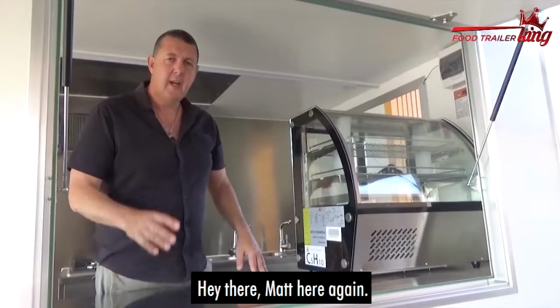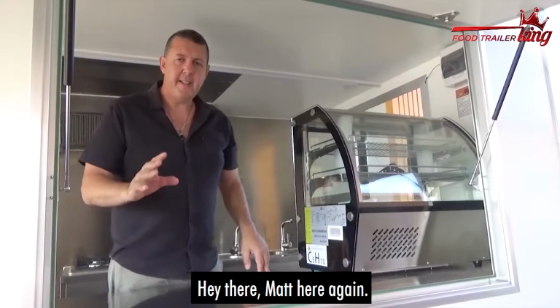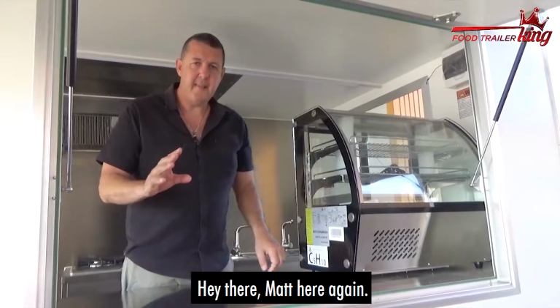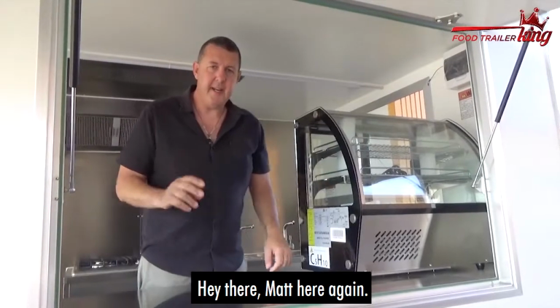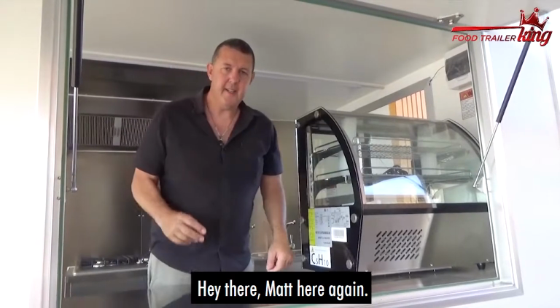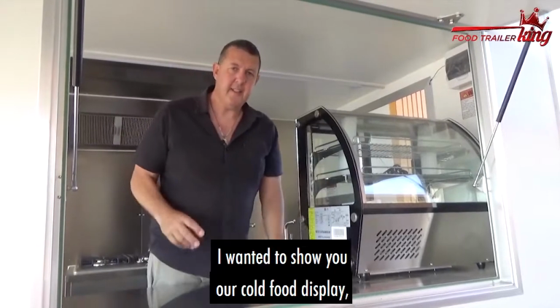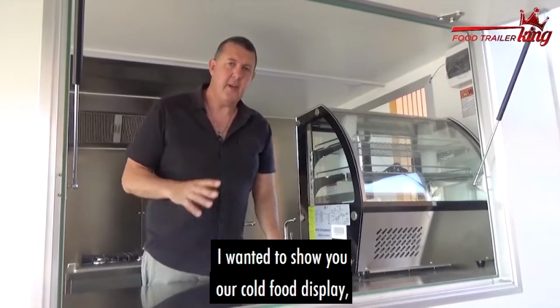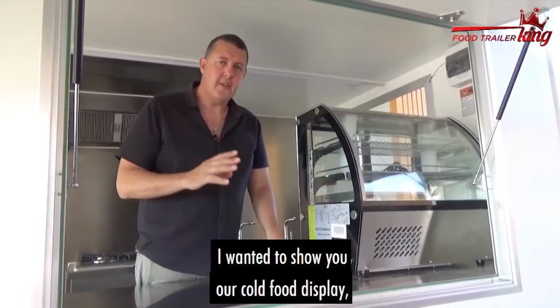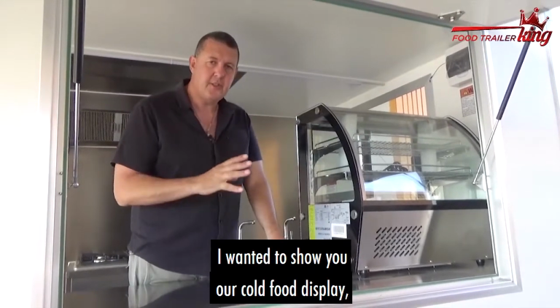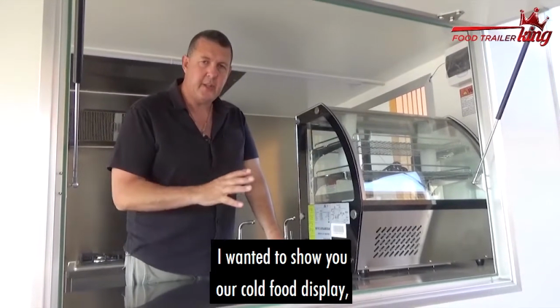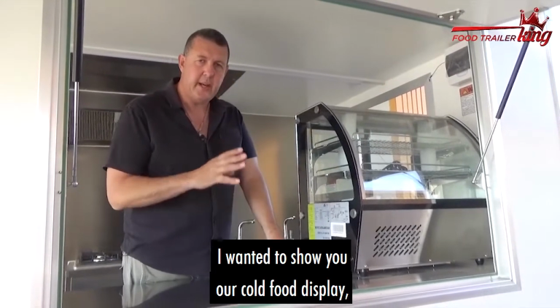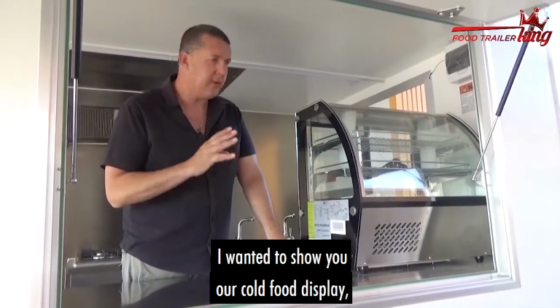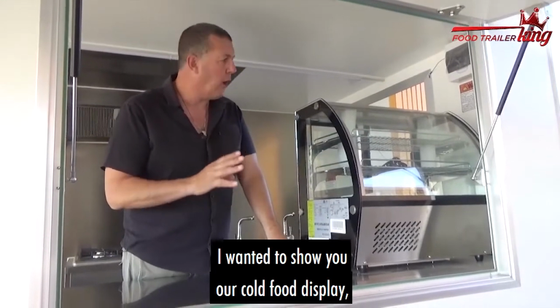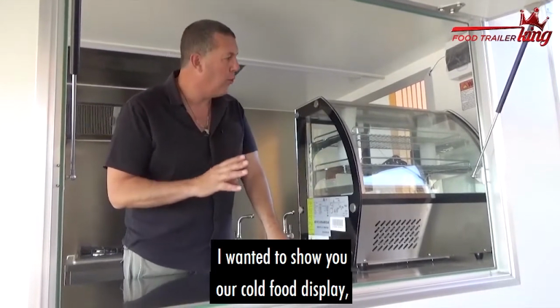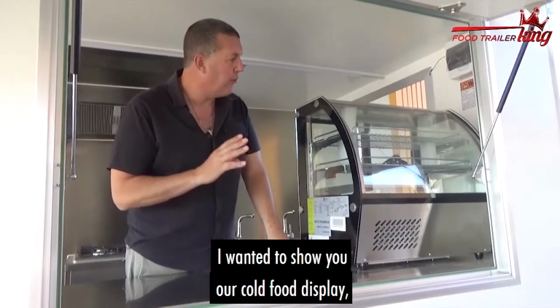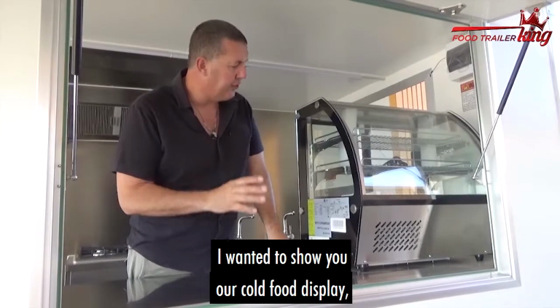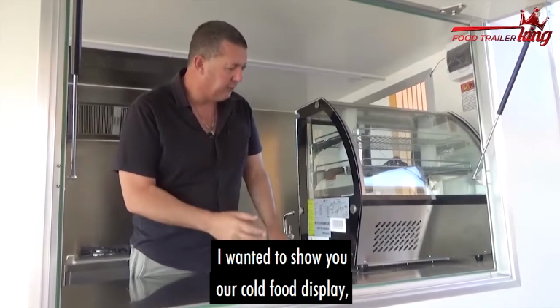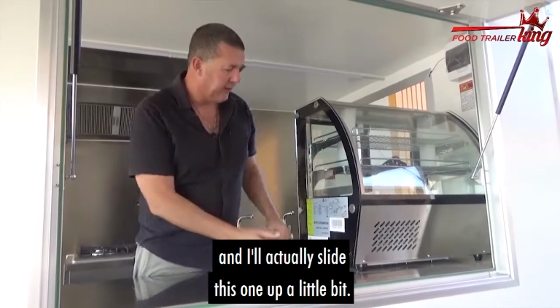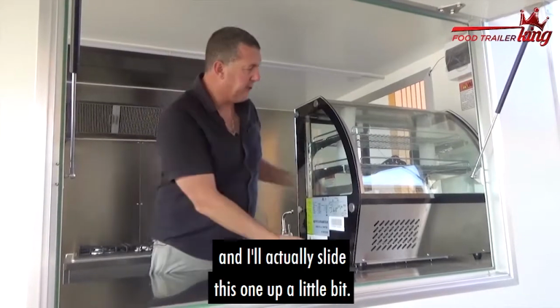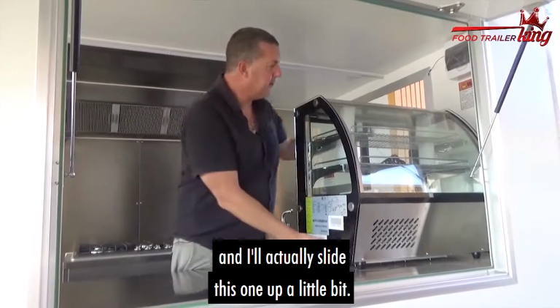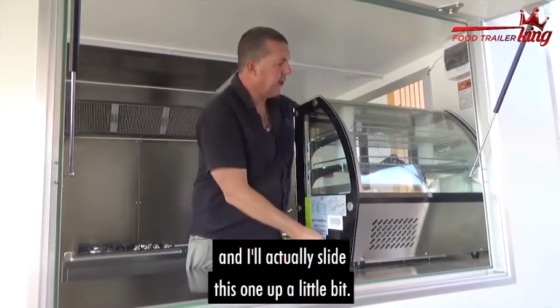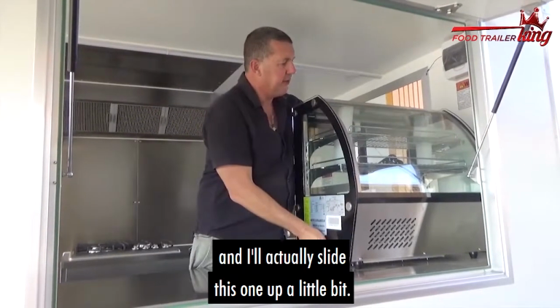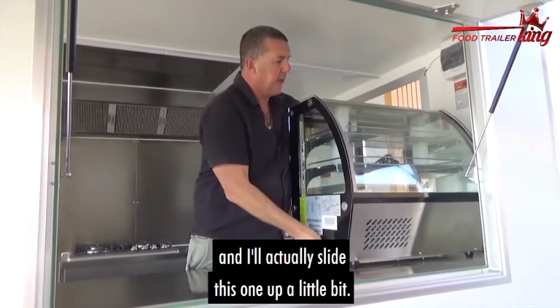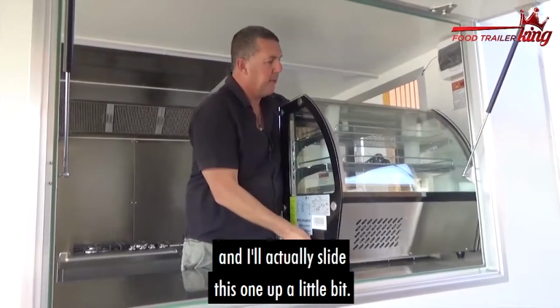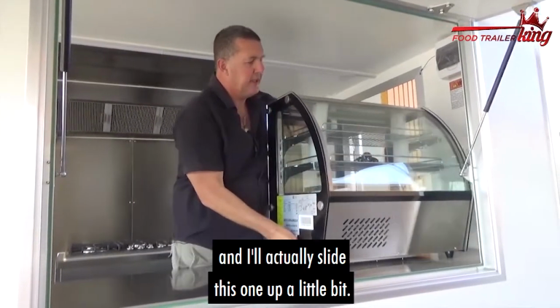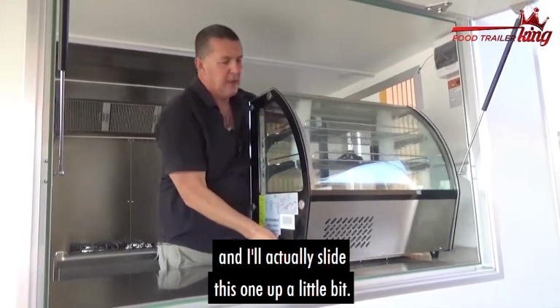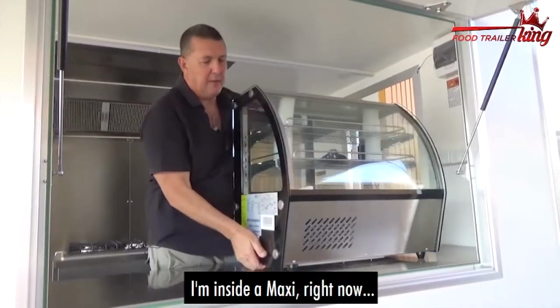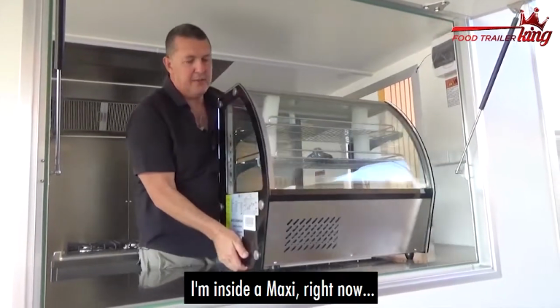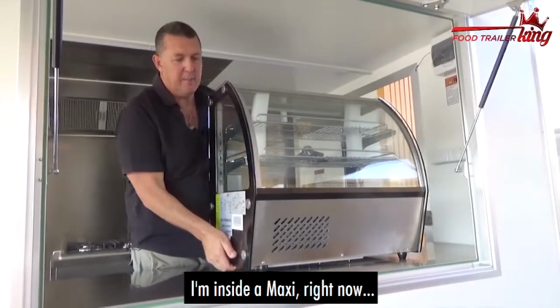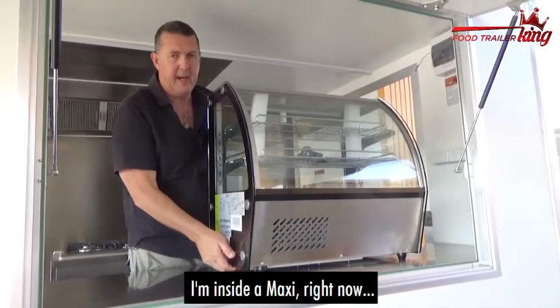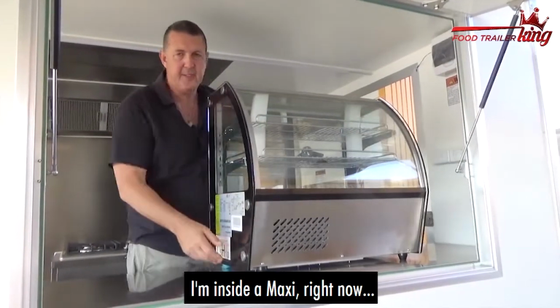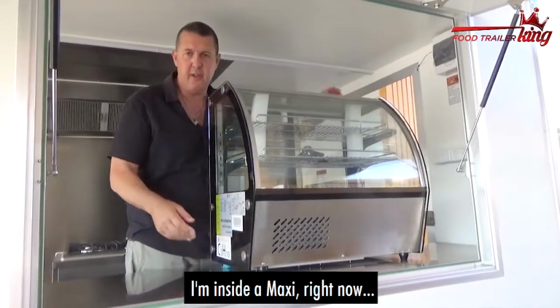Hey there, Matt here again. I wanted to show you our cold food display. I'll slide this one up a little bit. I'm inside a maxi trailer.